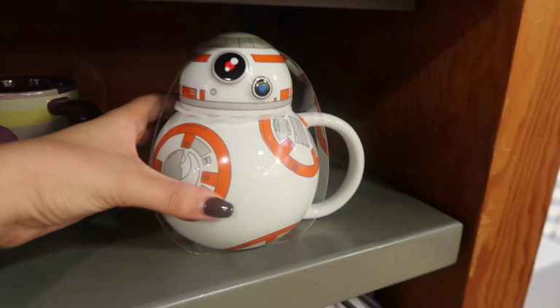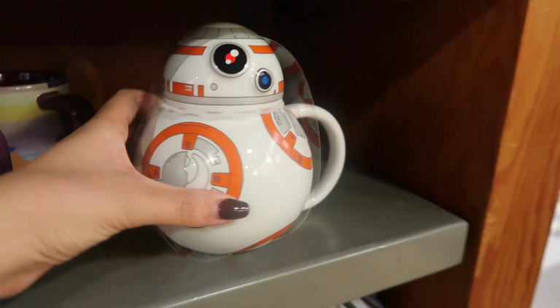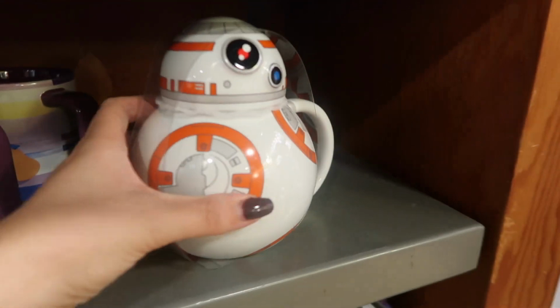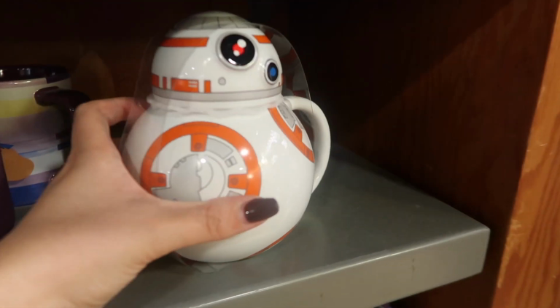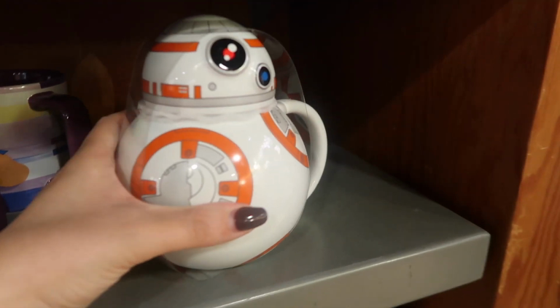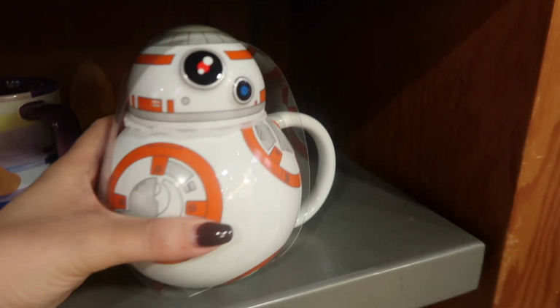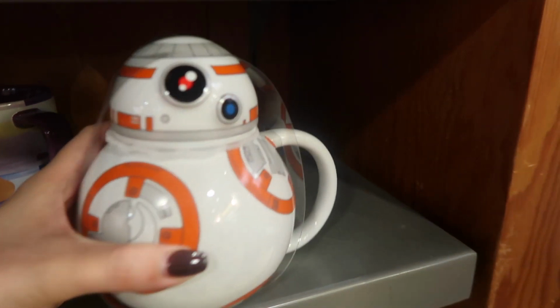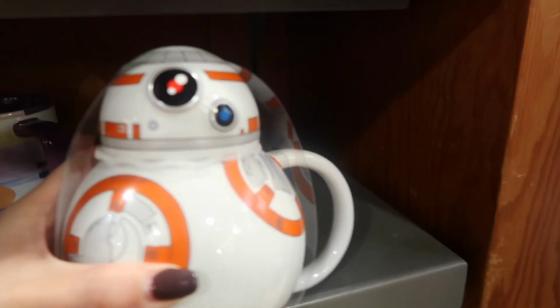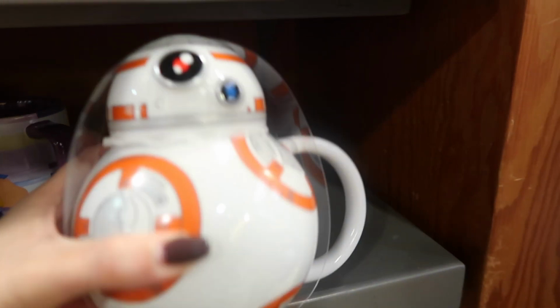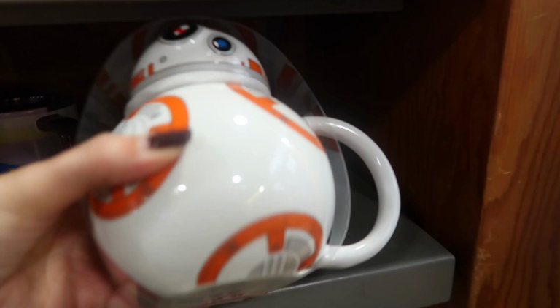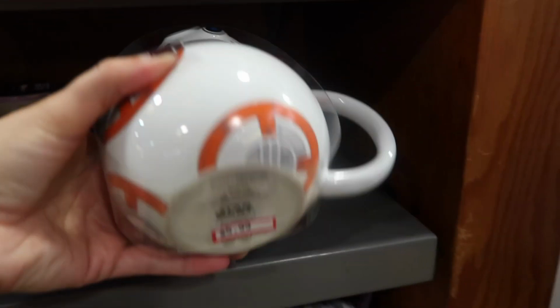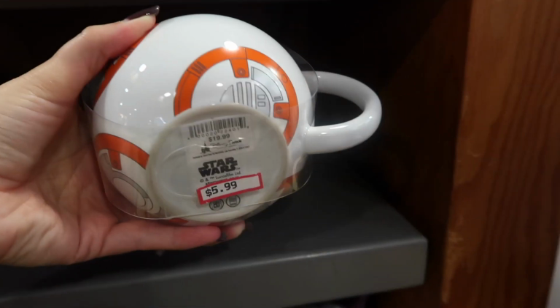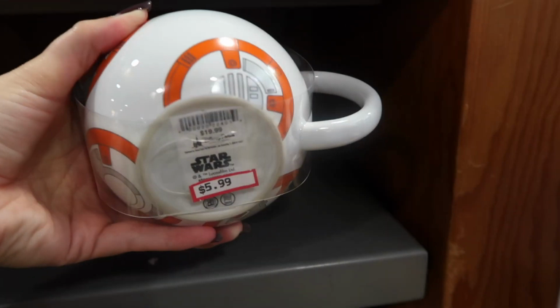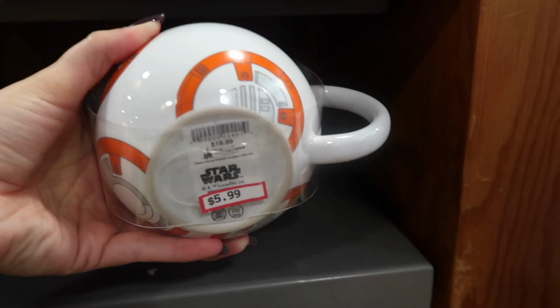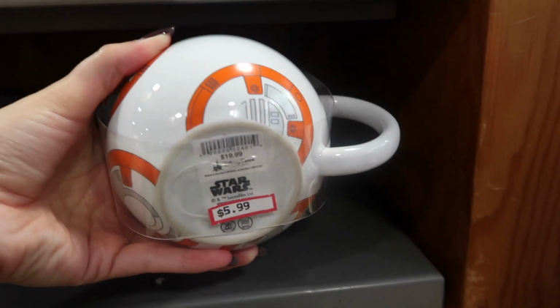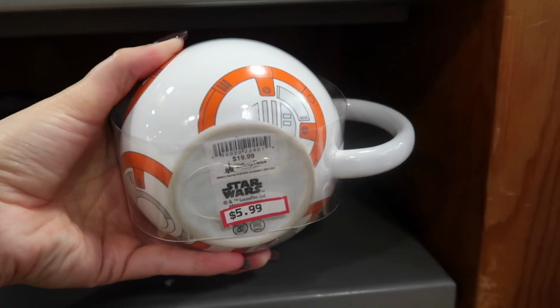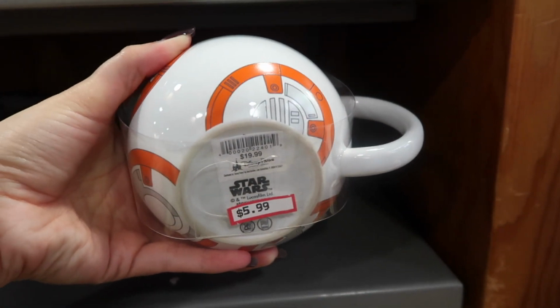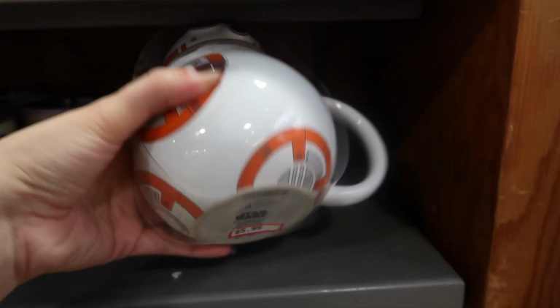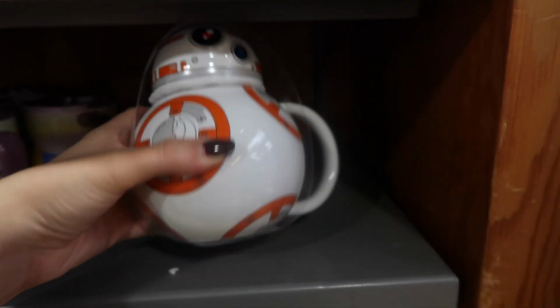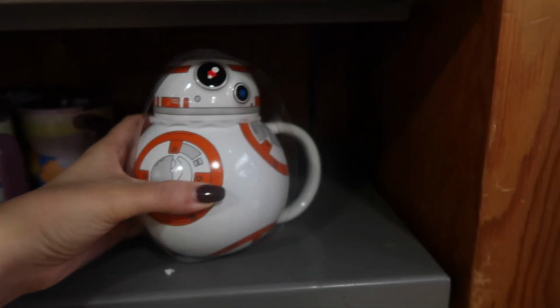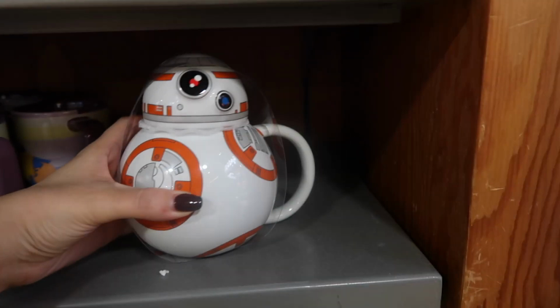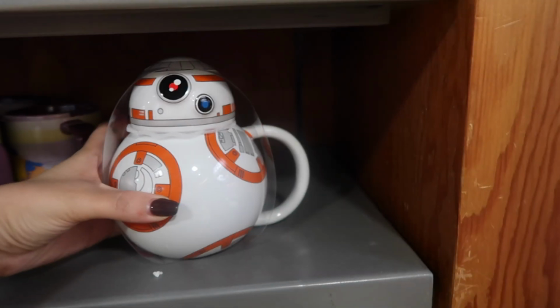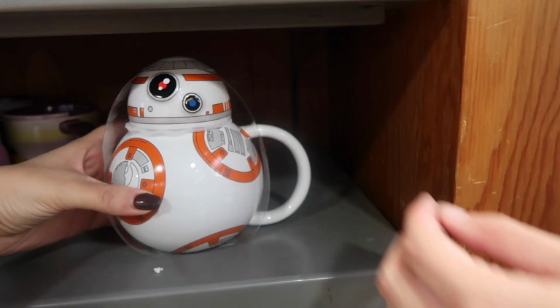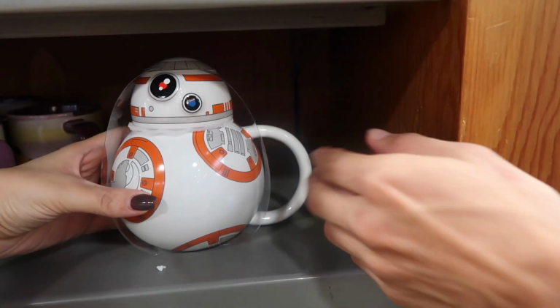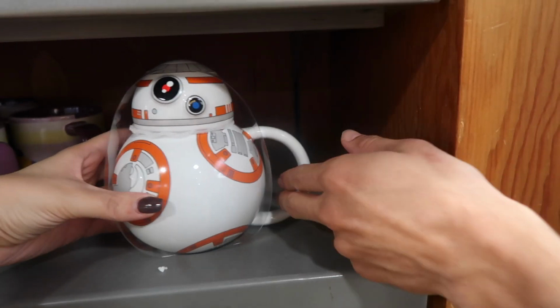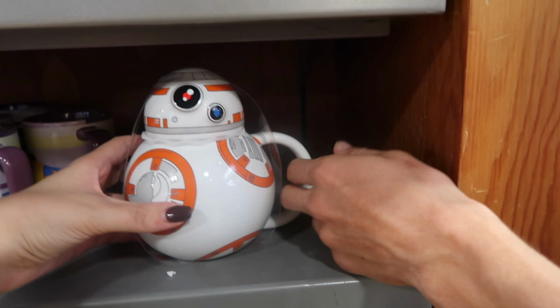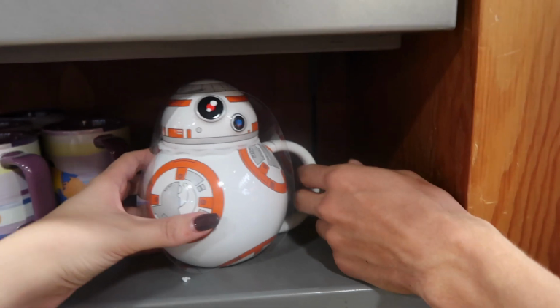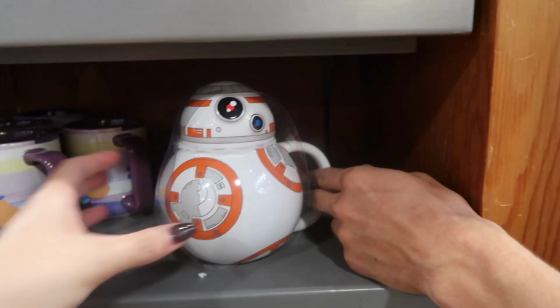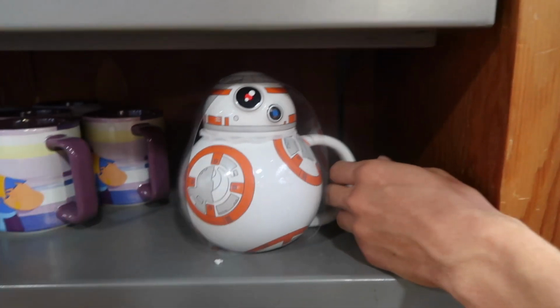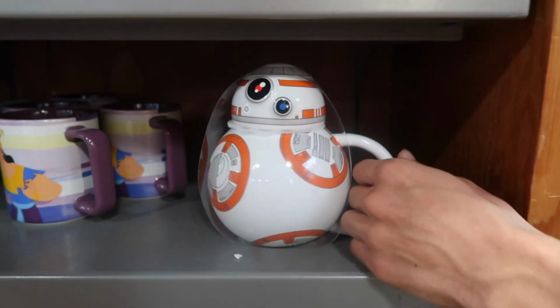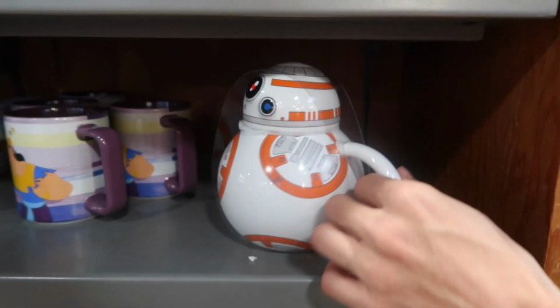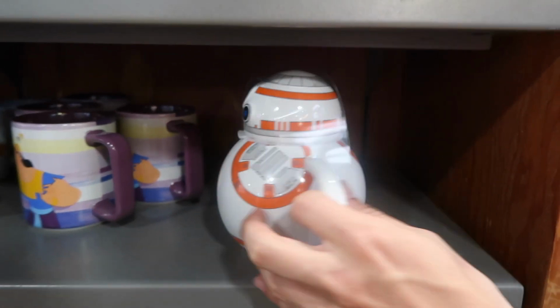Look at this BB-8 — how cute! It's $6. Wow, that's a good price.